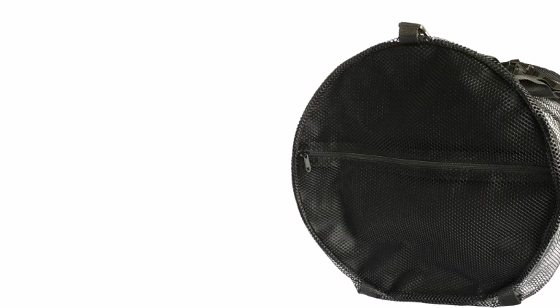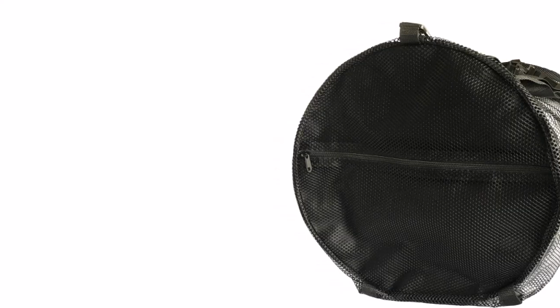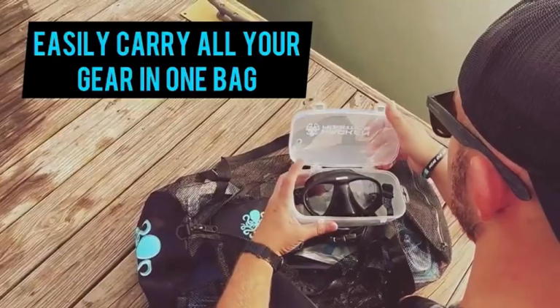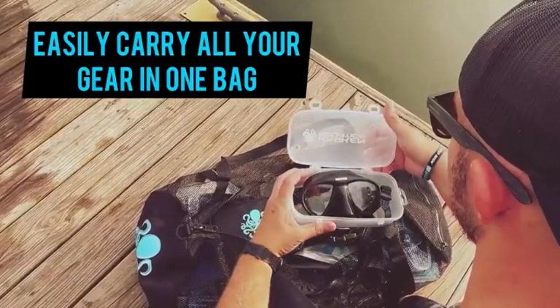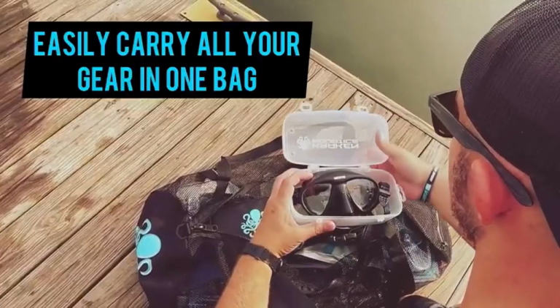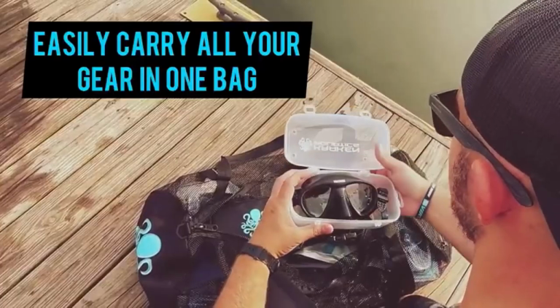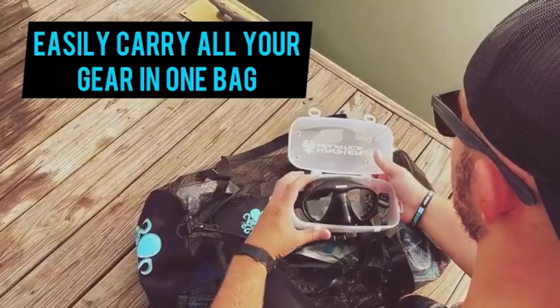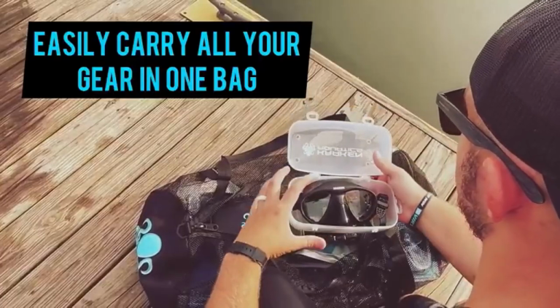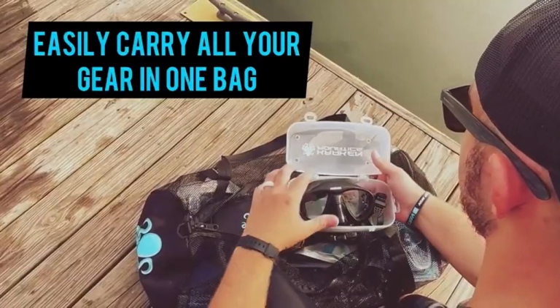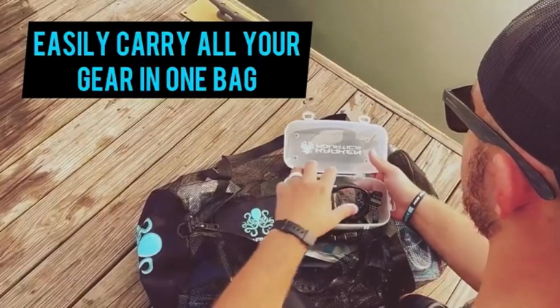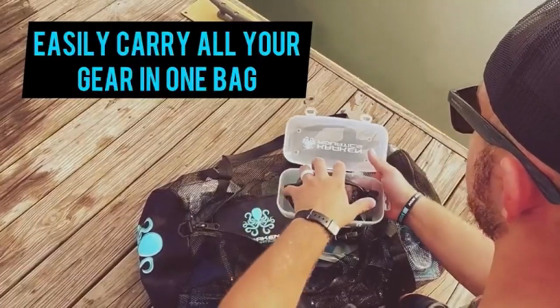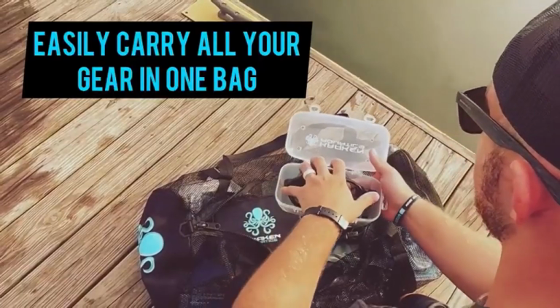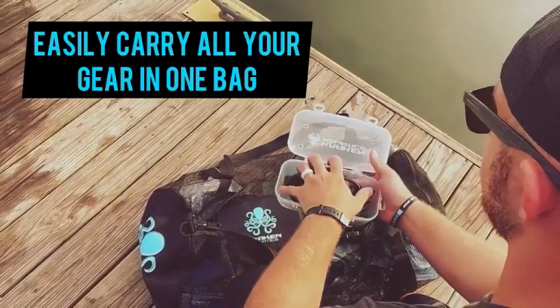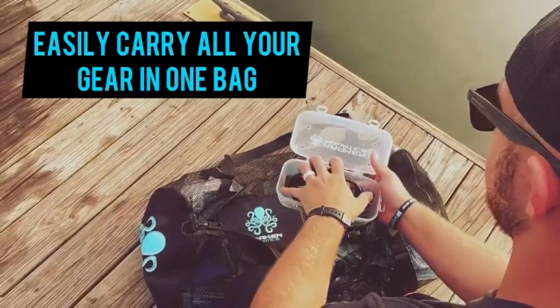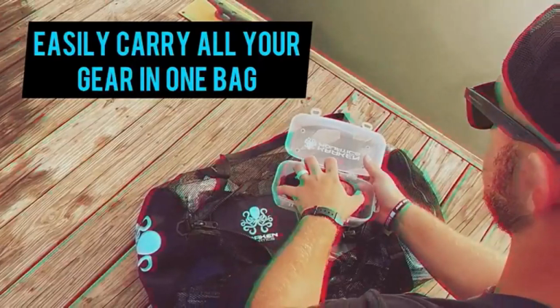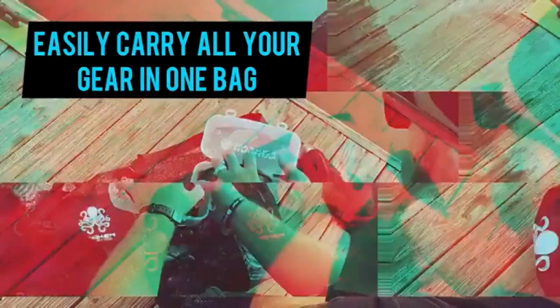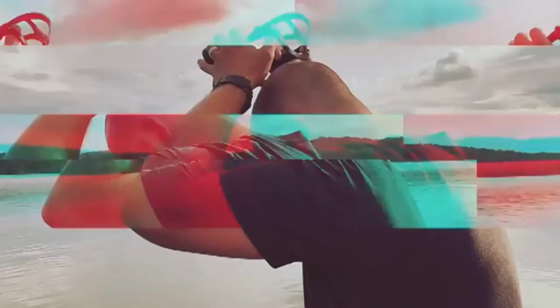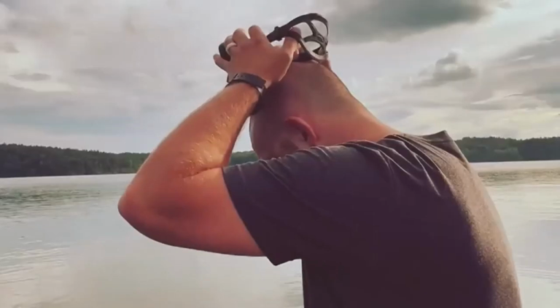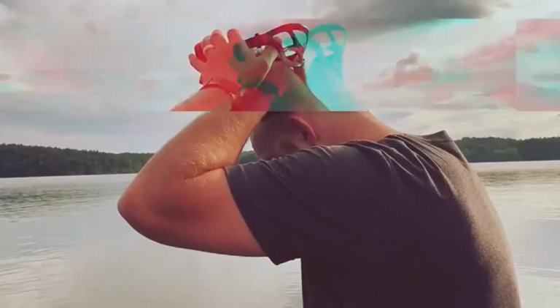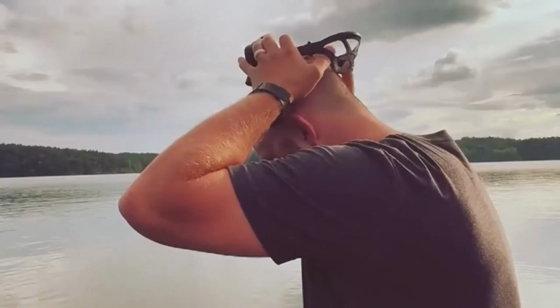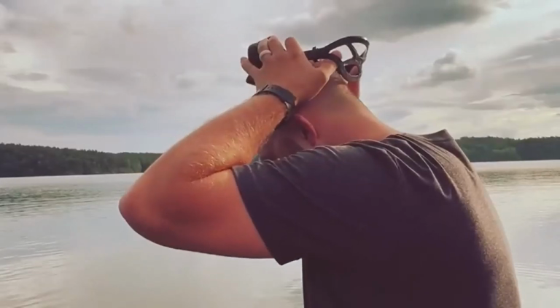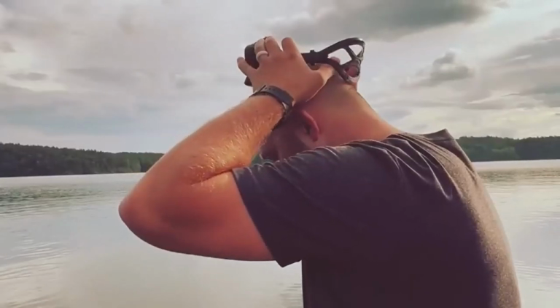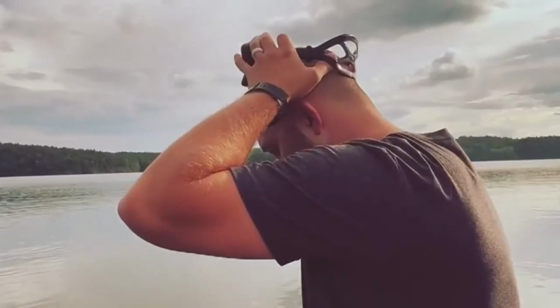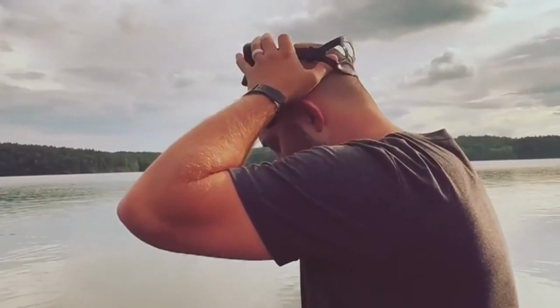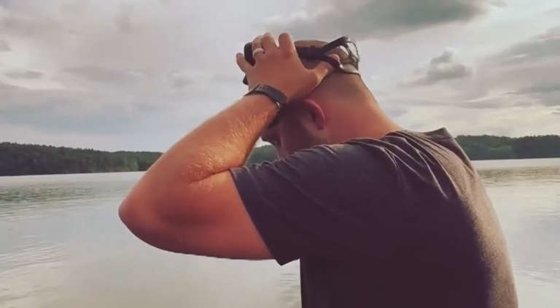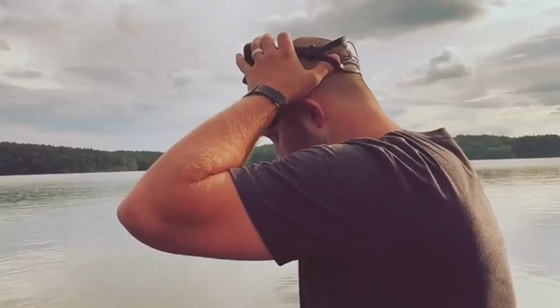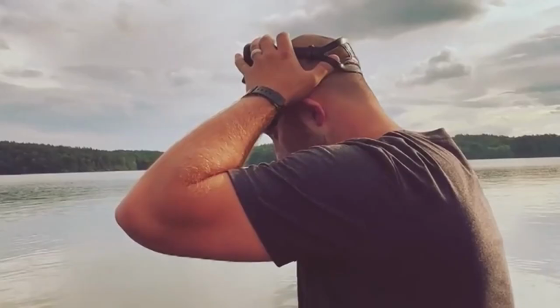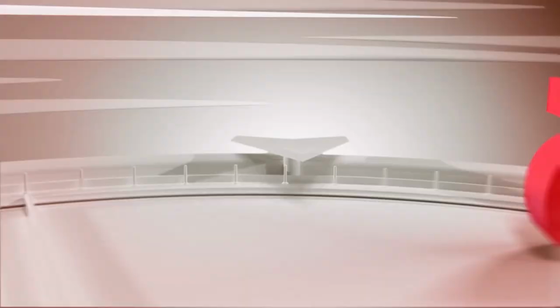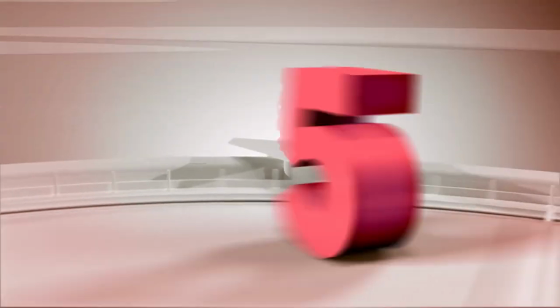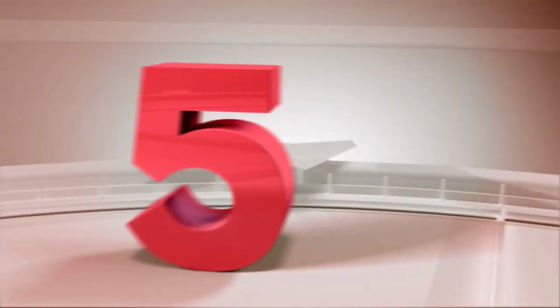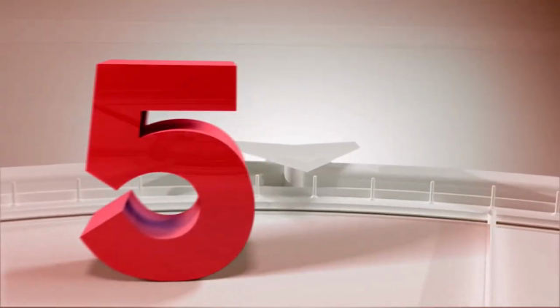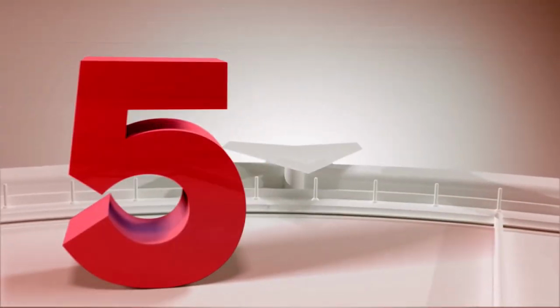What we like about it: two sizes to choose from, folds into a small package, and durable mesh material.